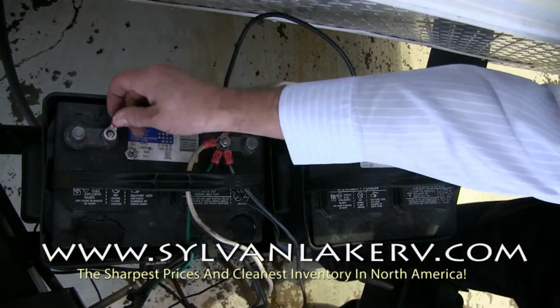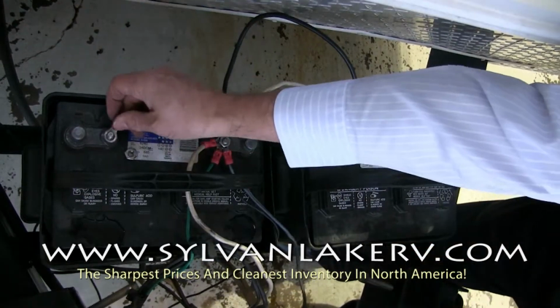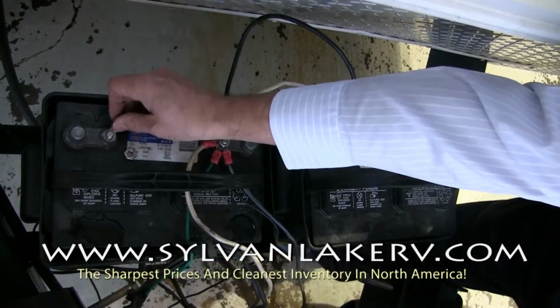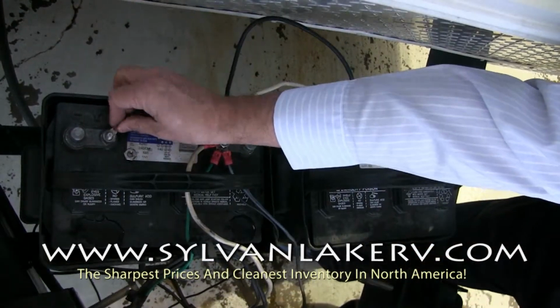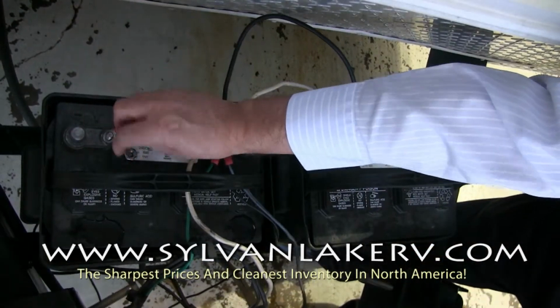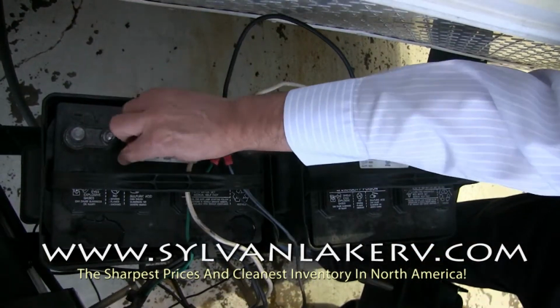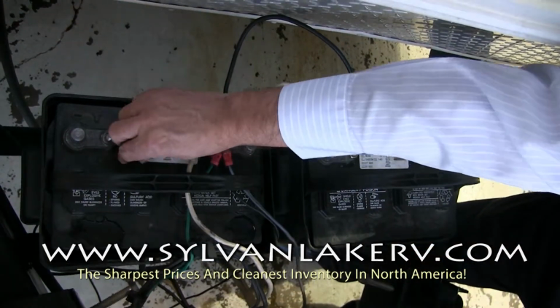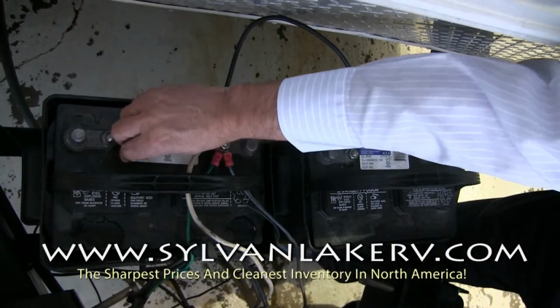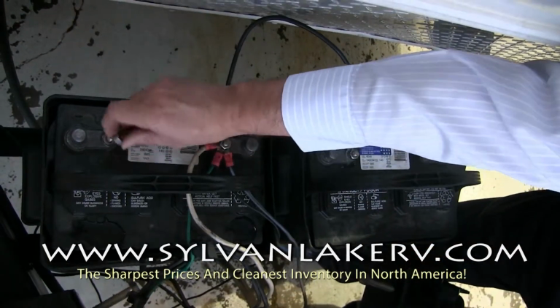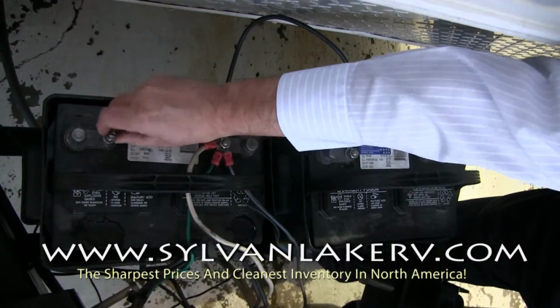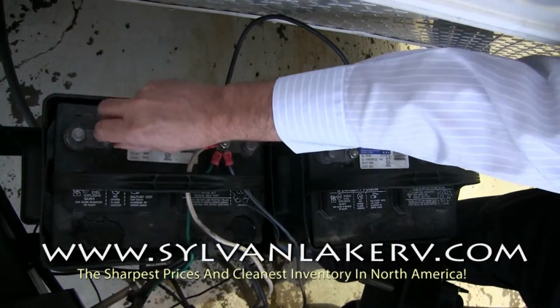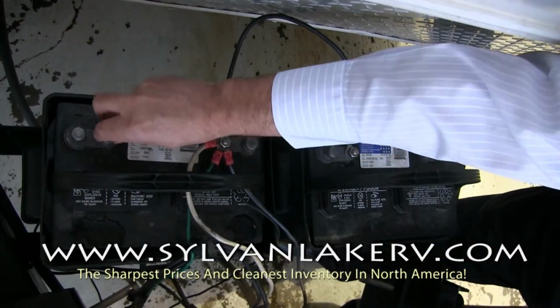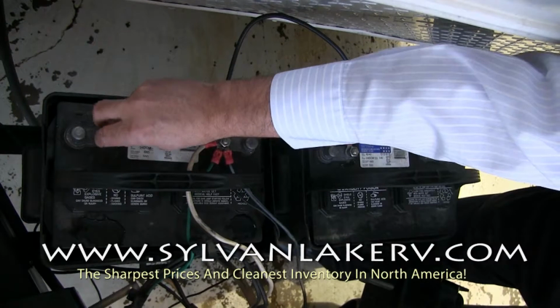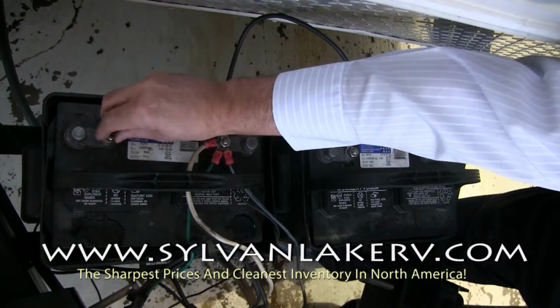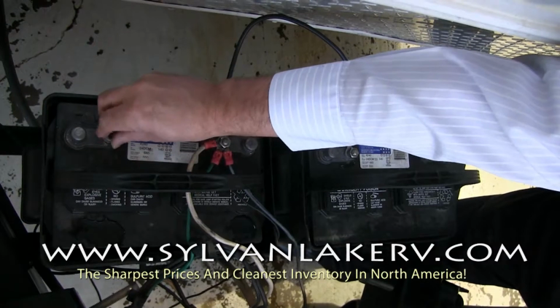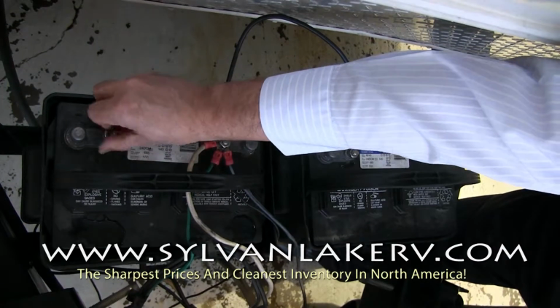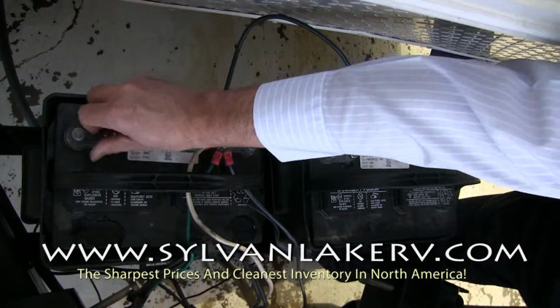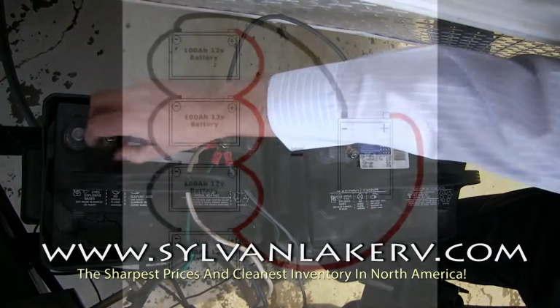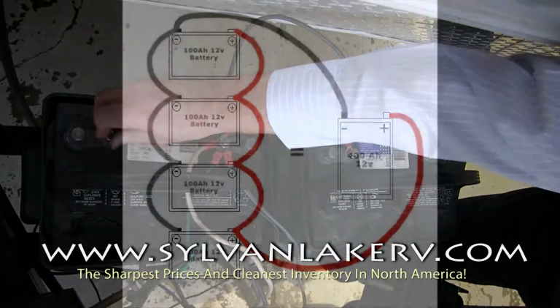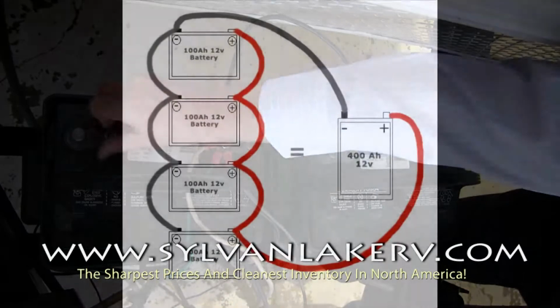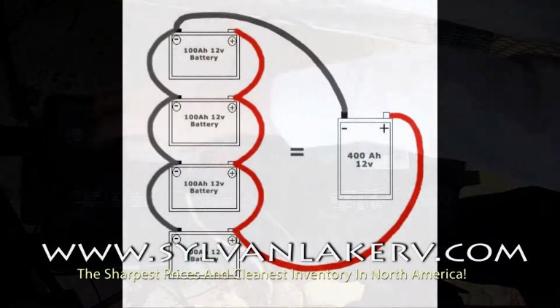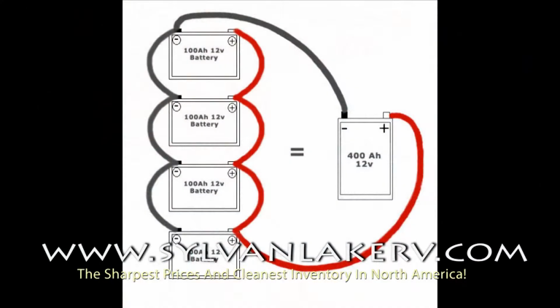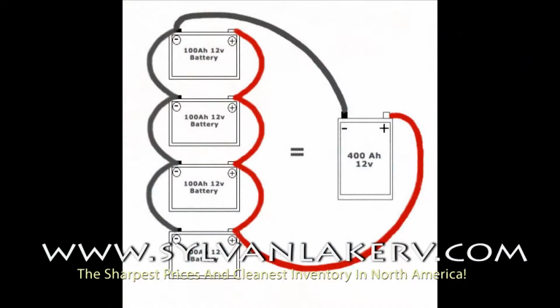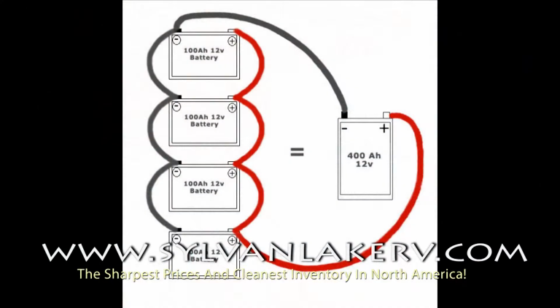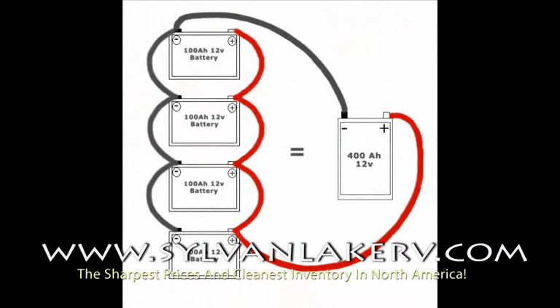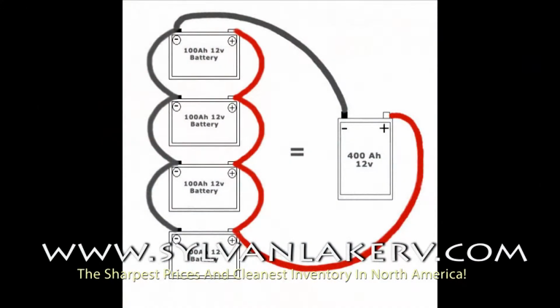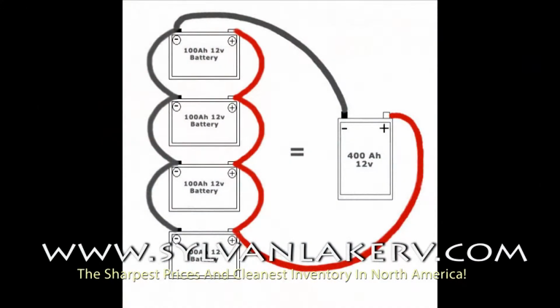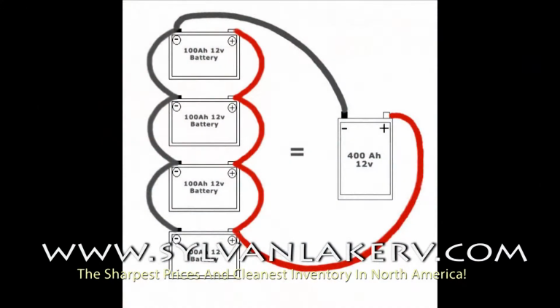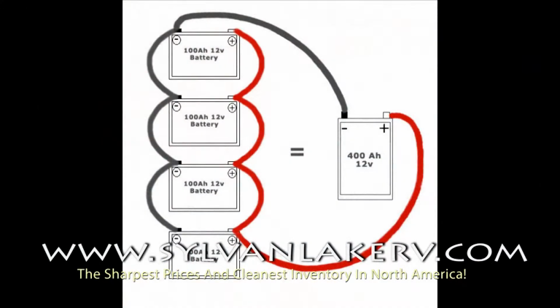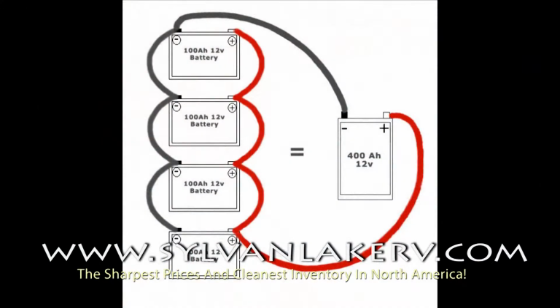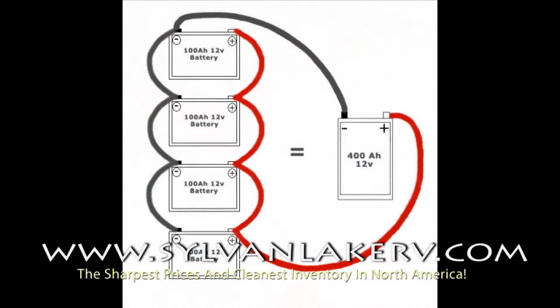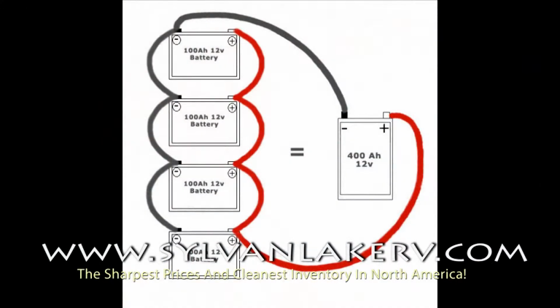When adding more than two batteries to the same circuit, connect them the same way, just as the diagram shows below.